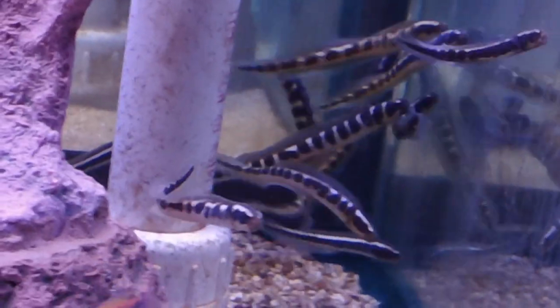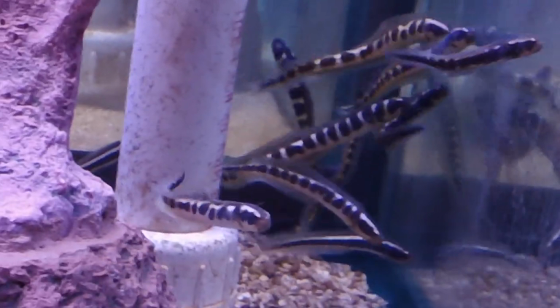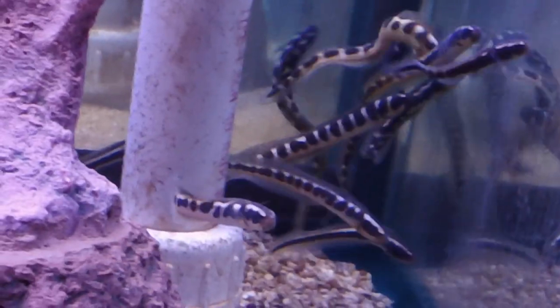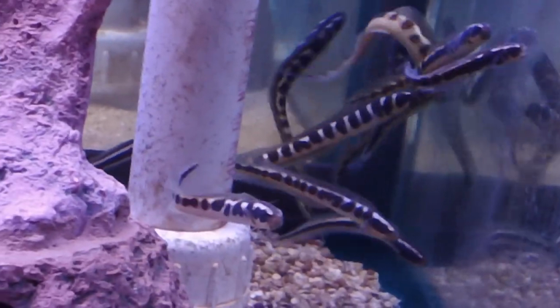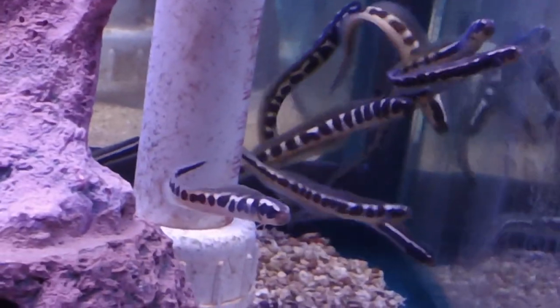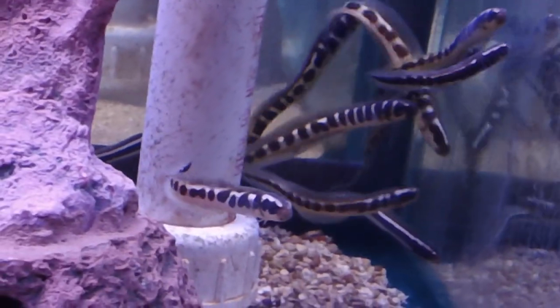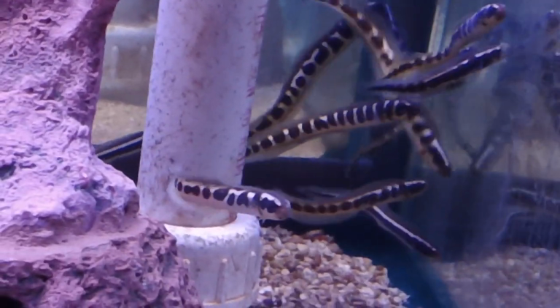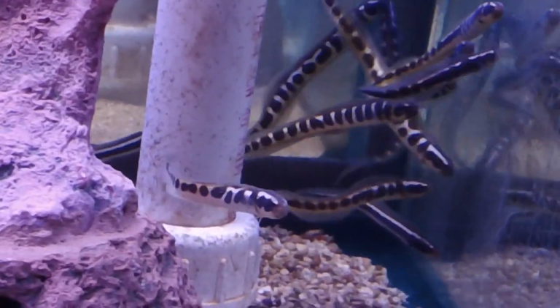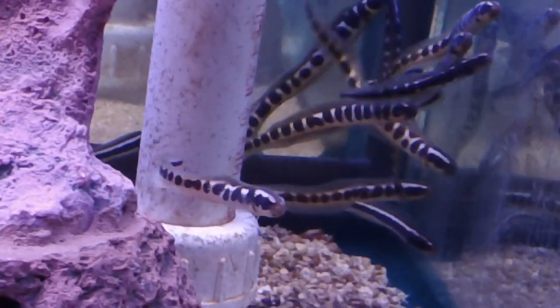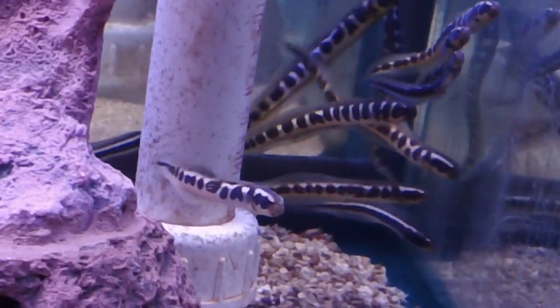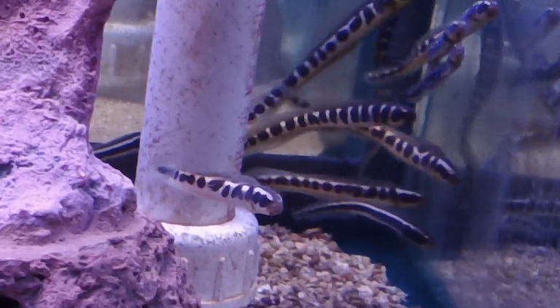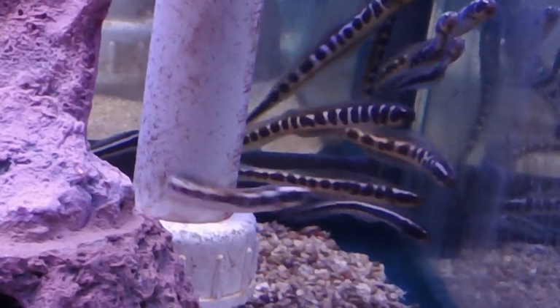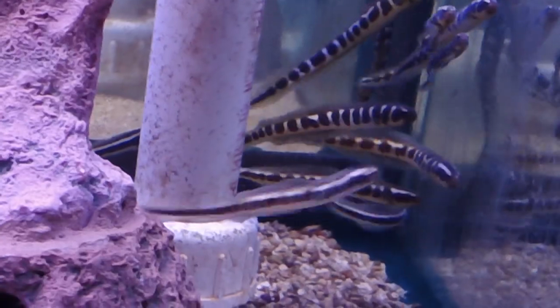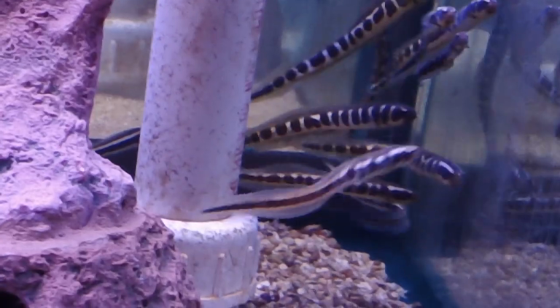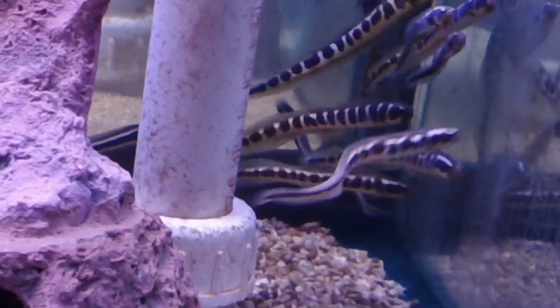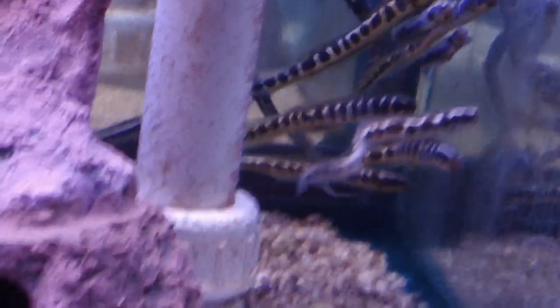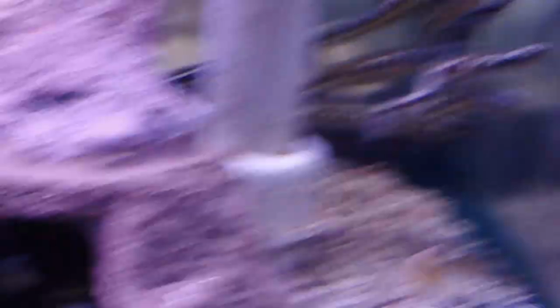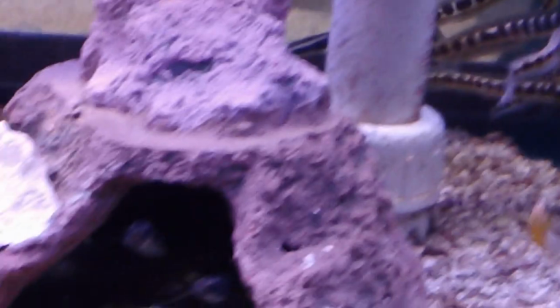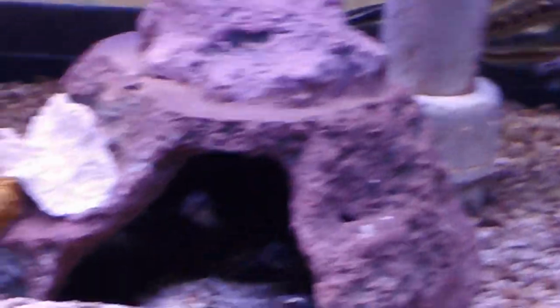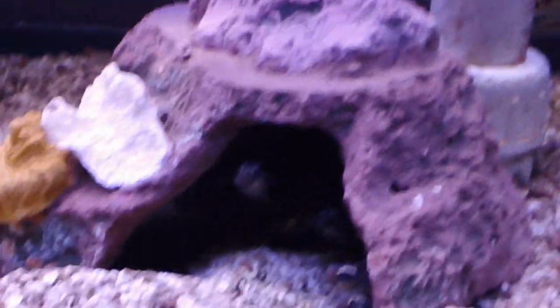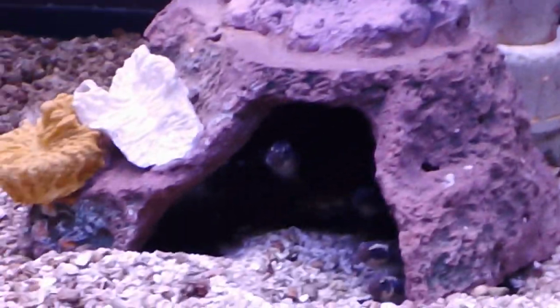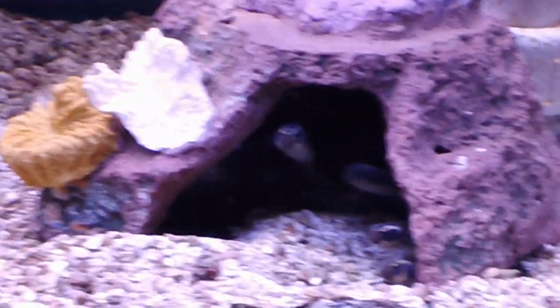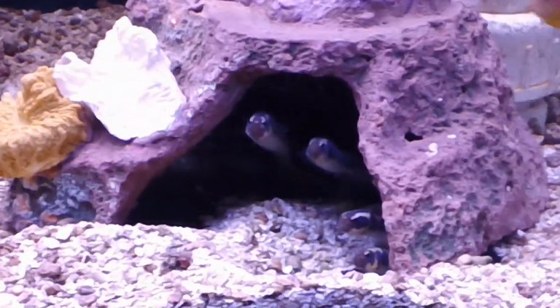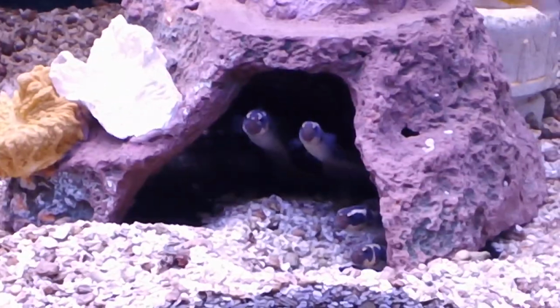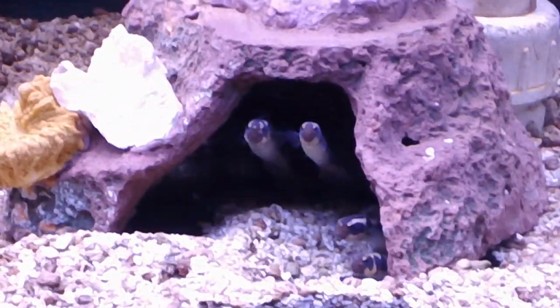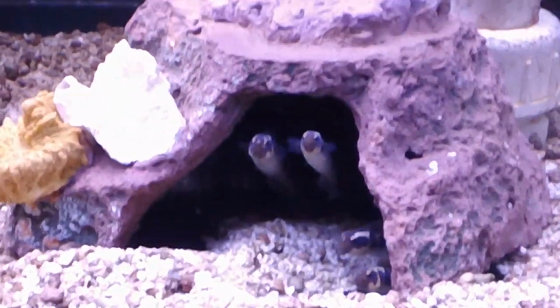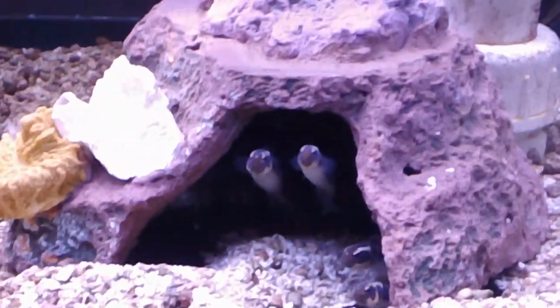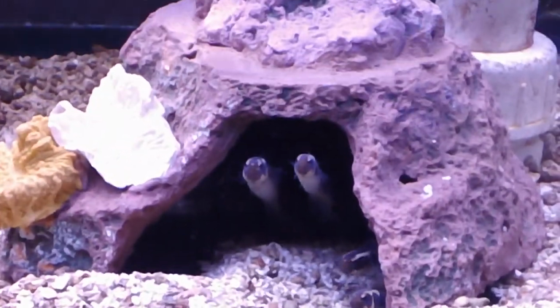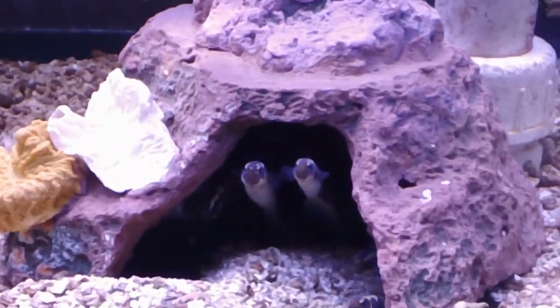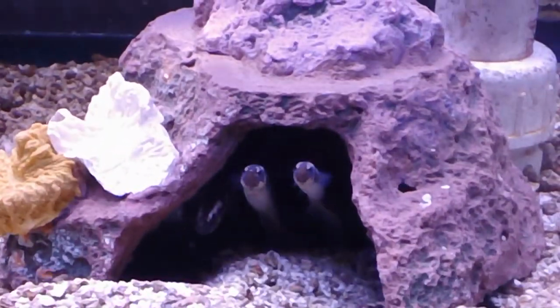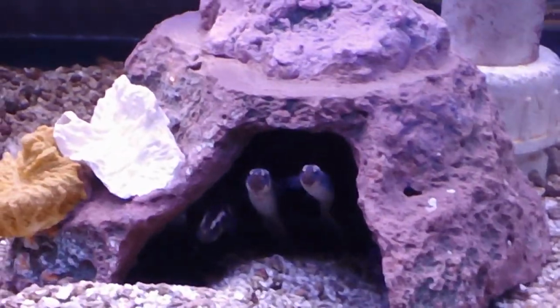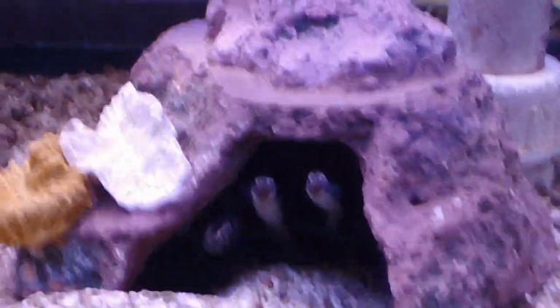I want to go ahead and feed them. Paulito, could you throw some mysis shrimp in there for me, please?